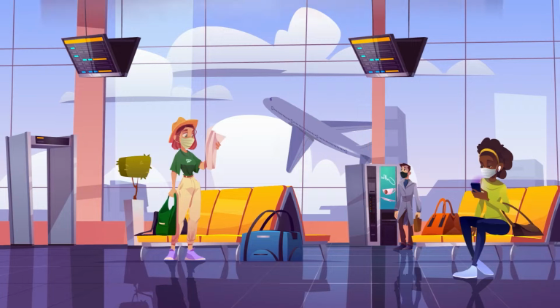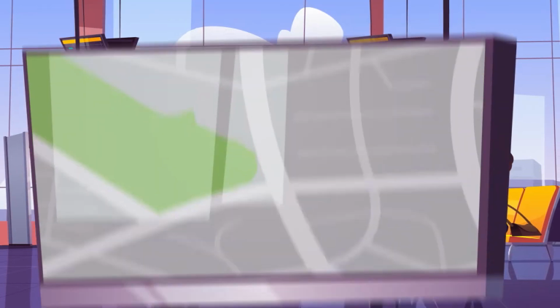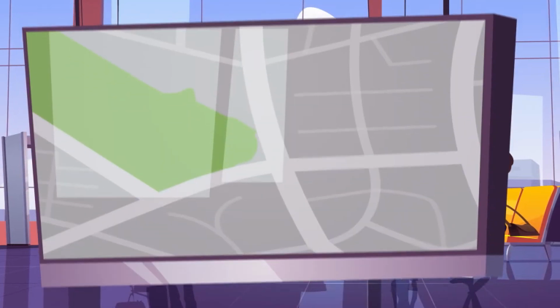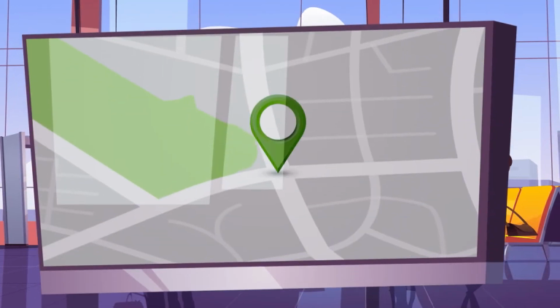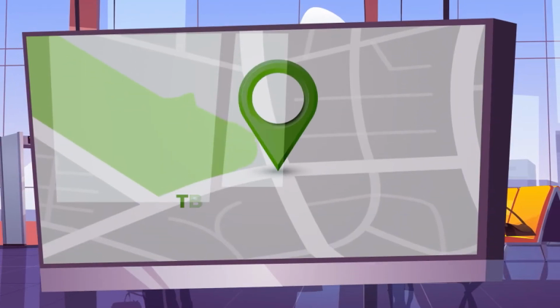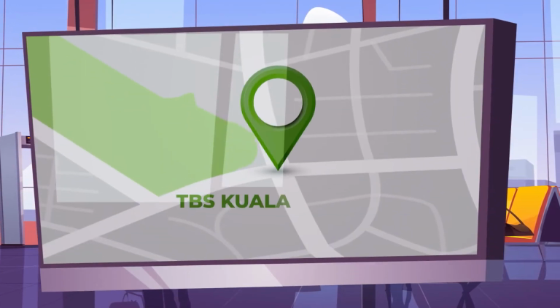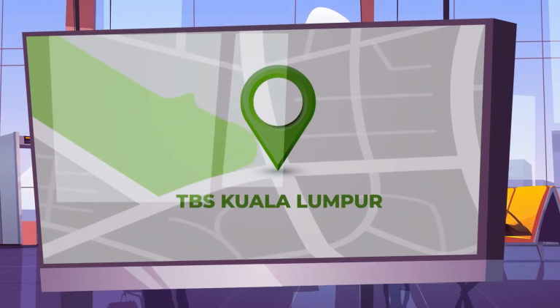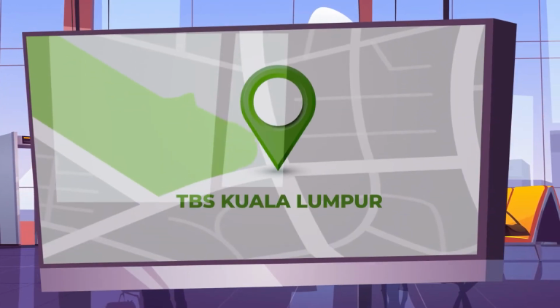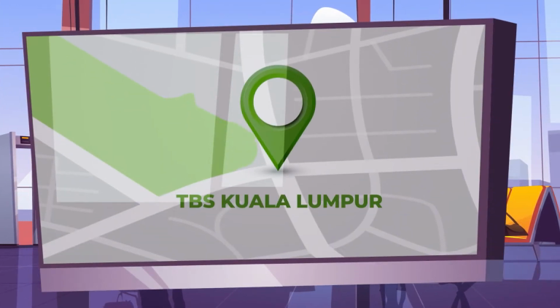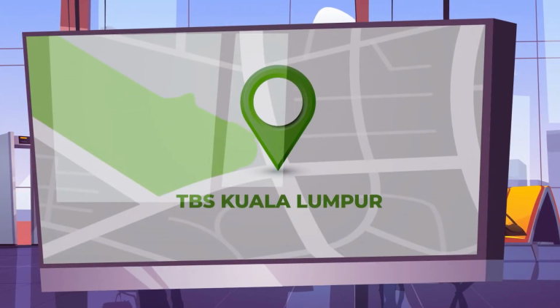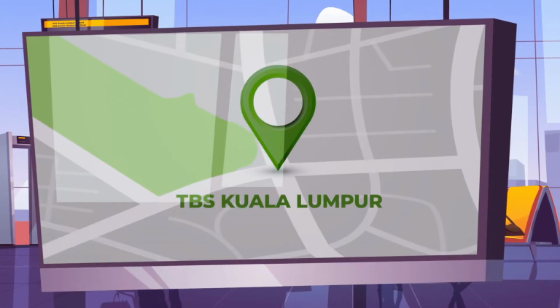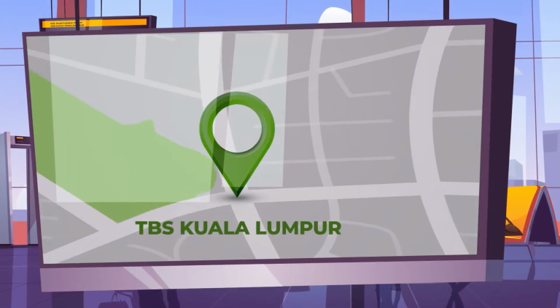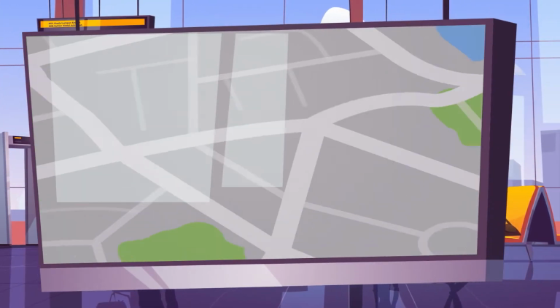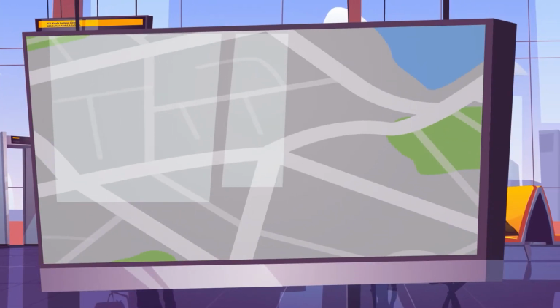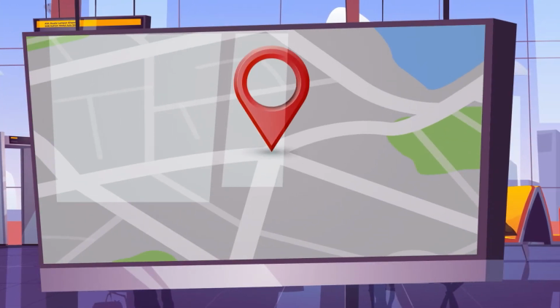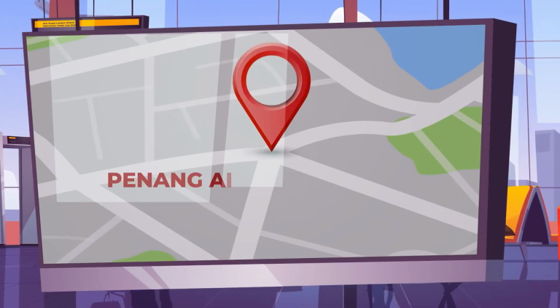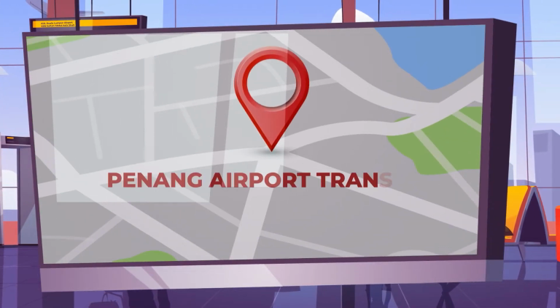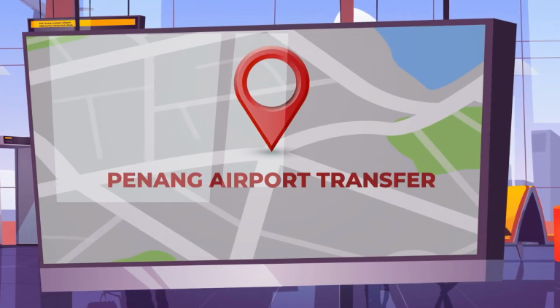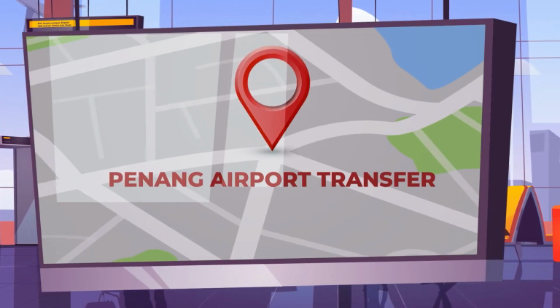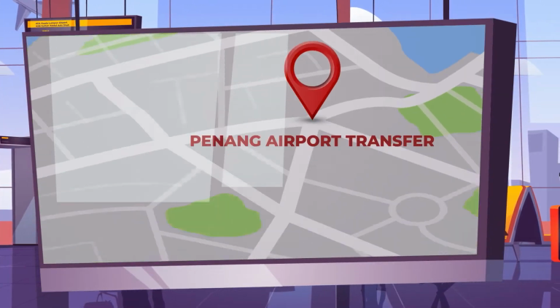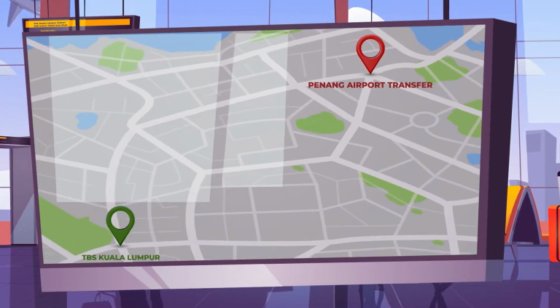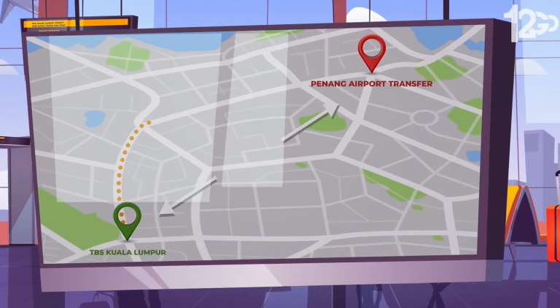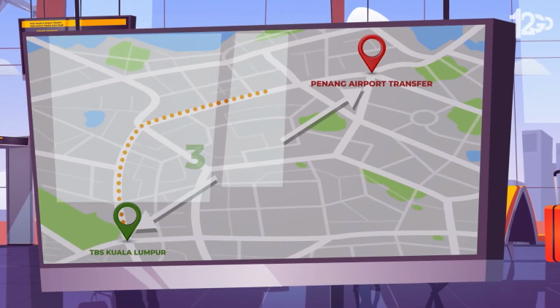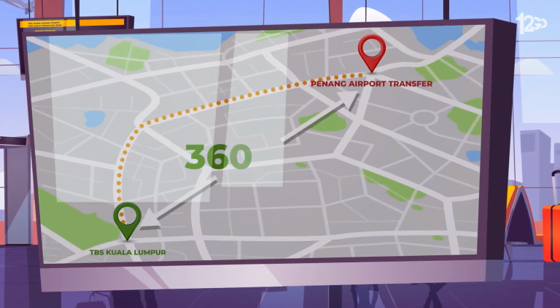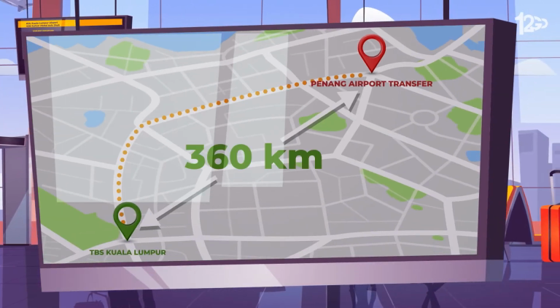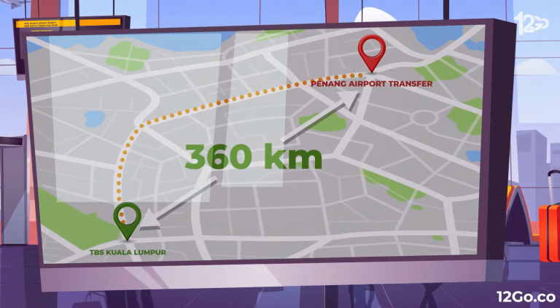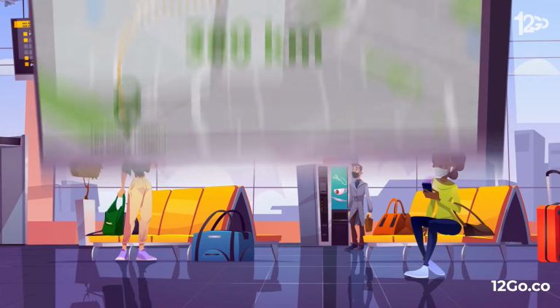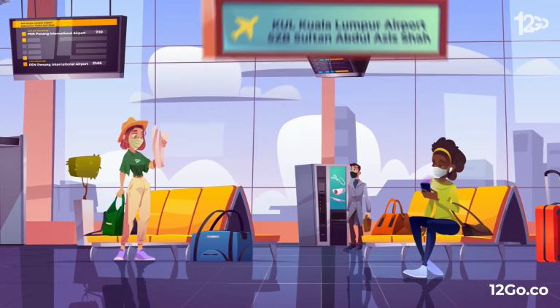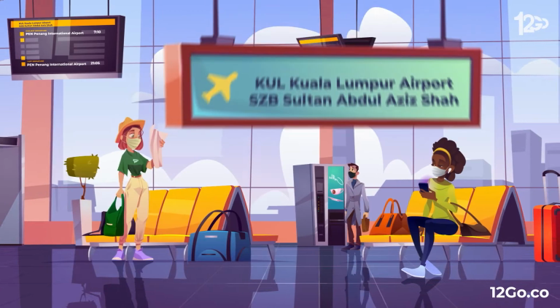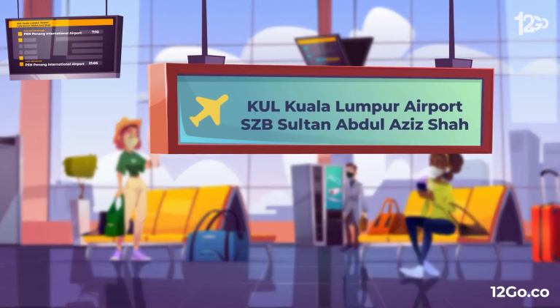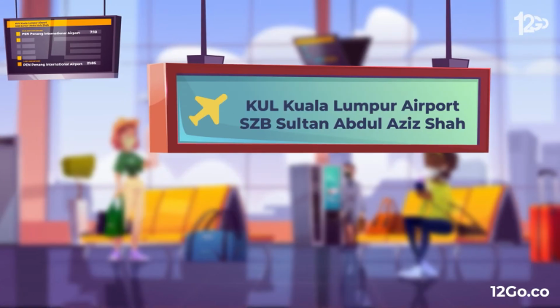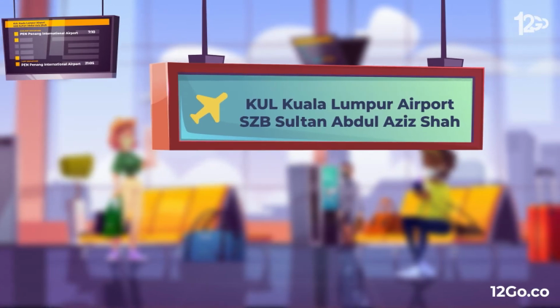Find out how to get from Kuala Lumpur to Penang. Travel distance is around 360 kilometers.